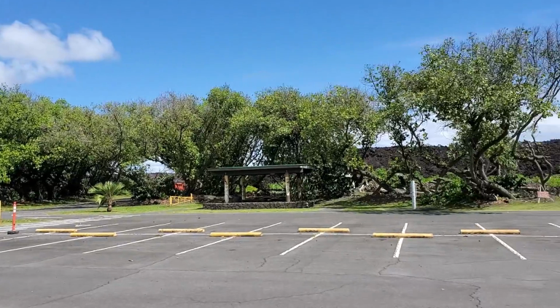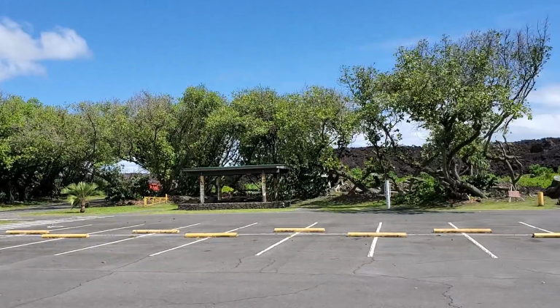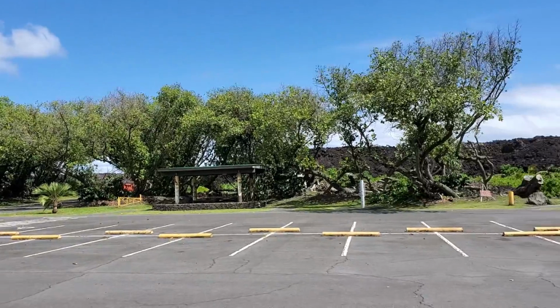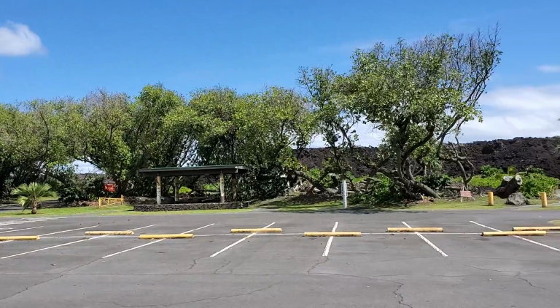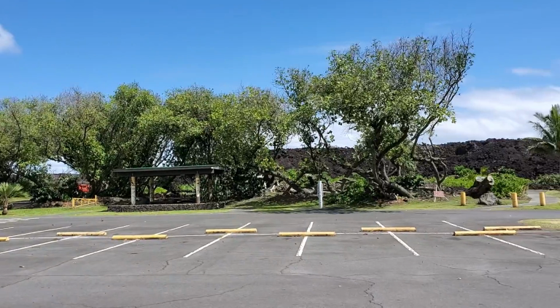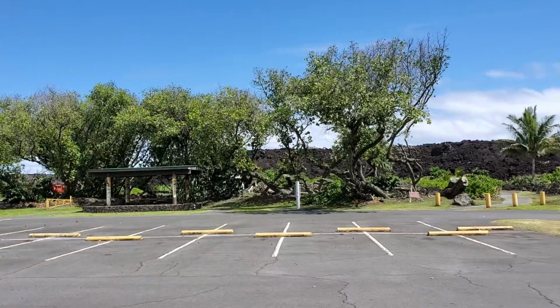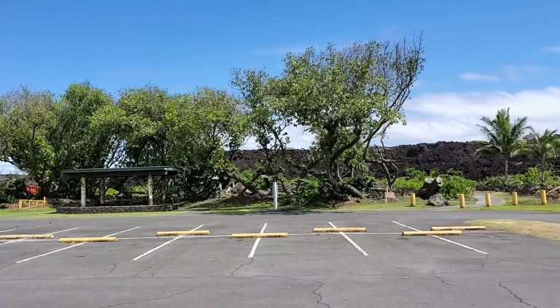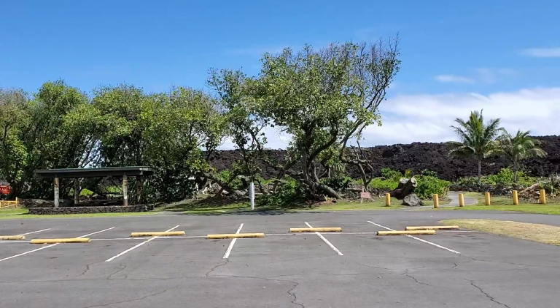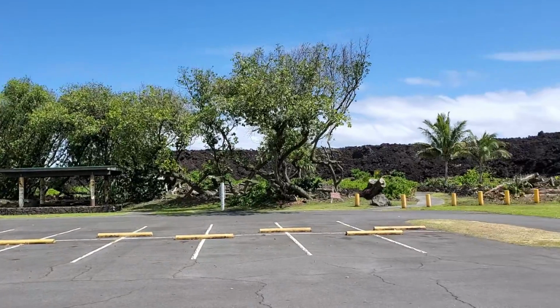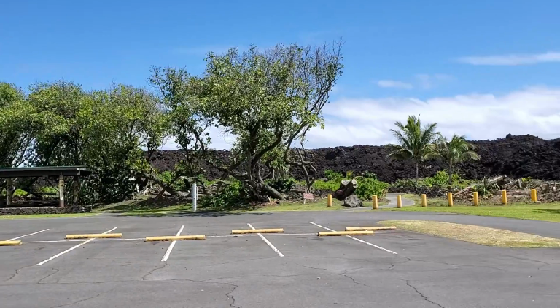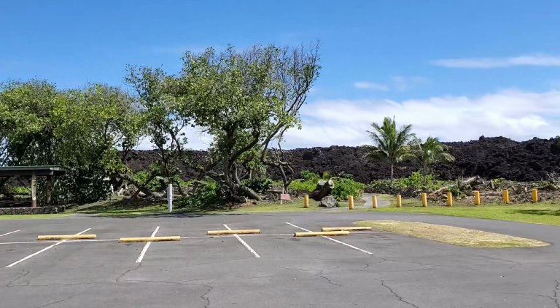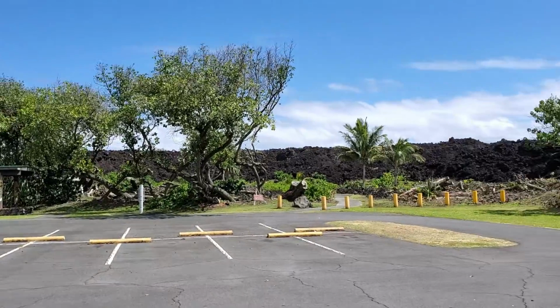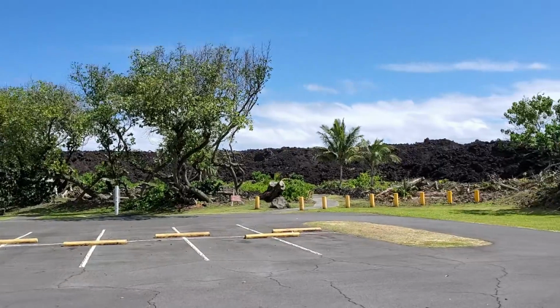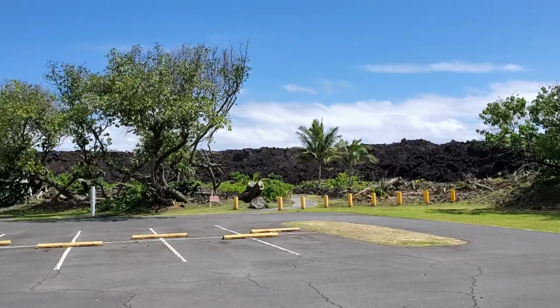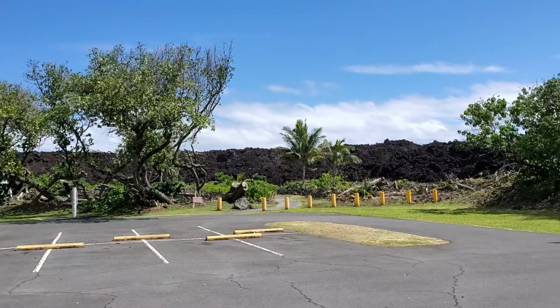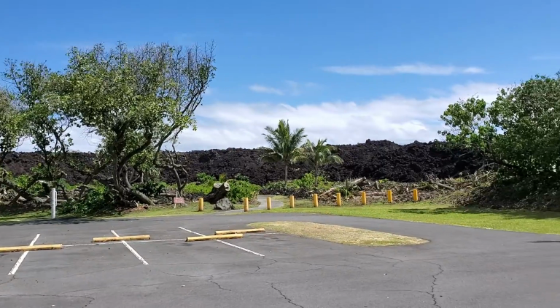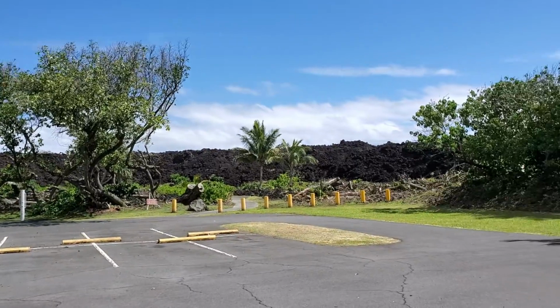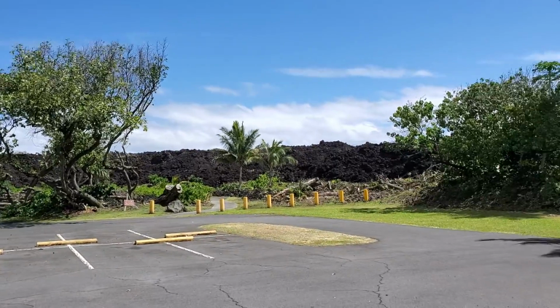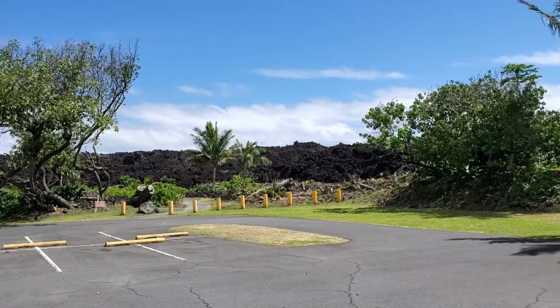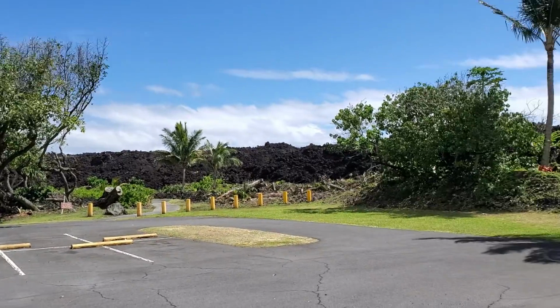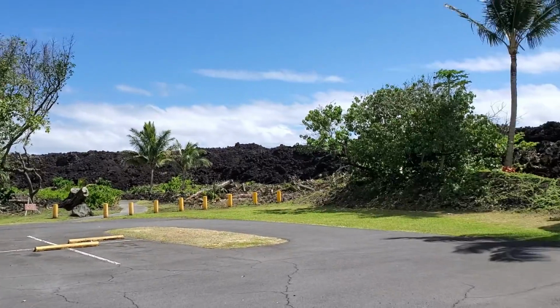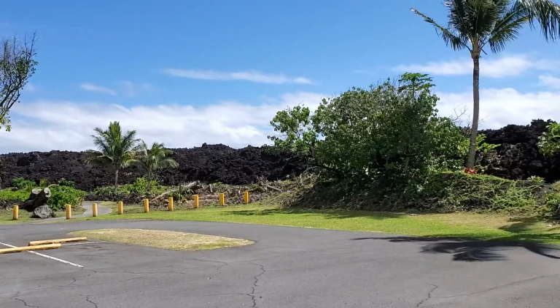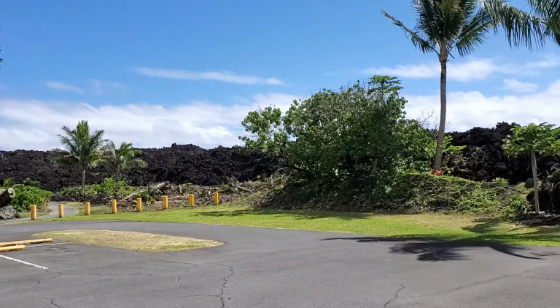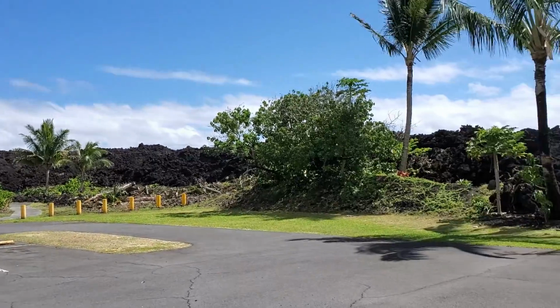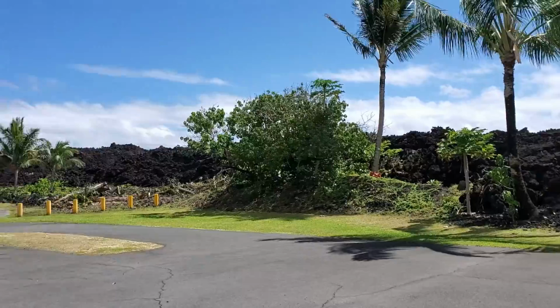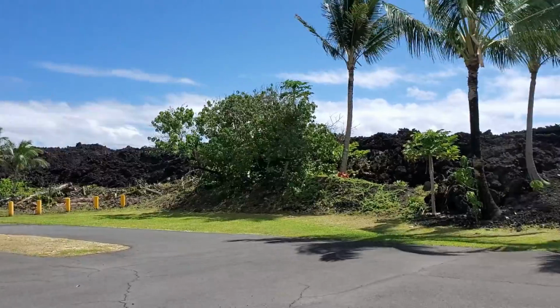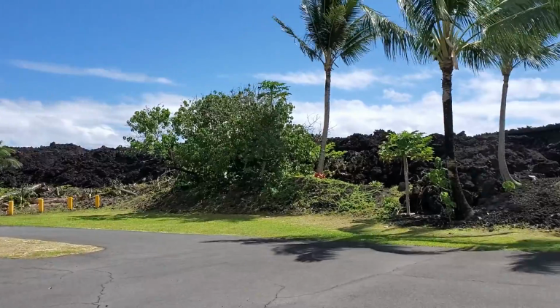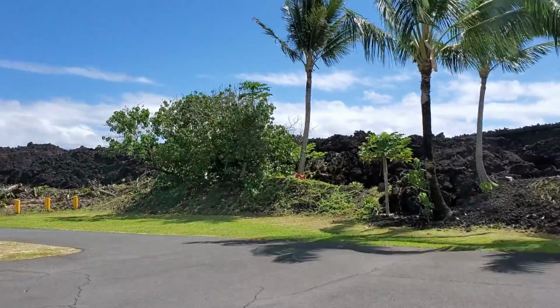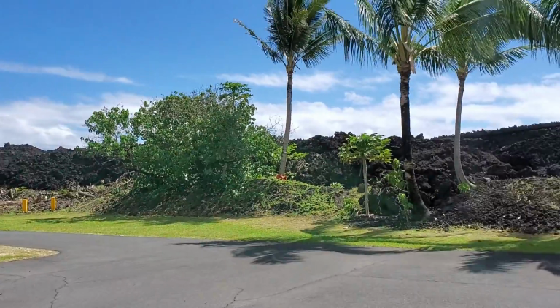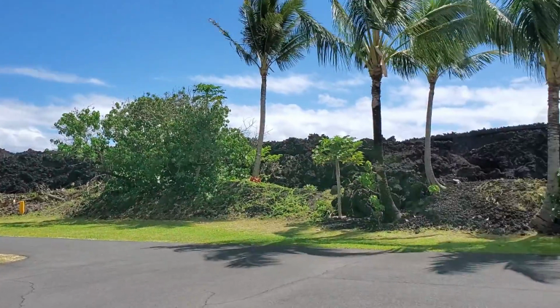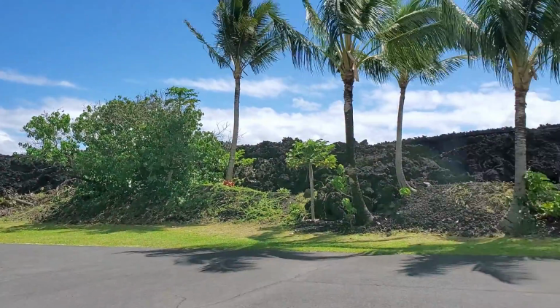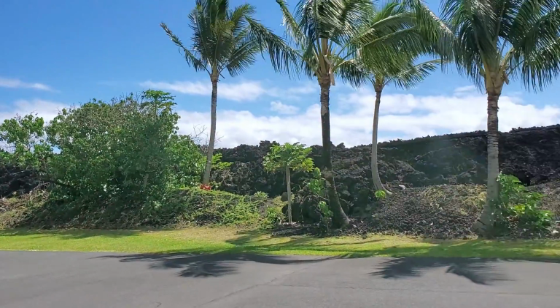Here you can clearly see that the lava from the 2018 eruption narrowly missed Isaac Hale State Park.